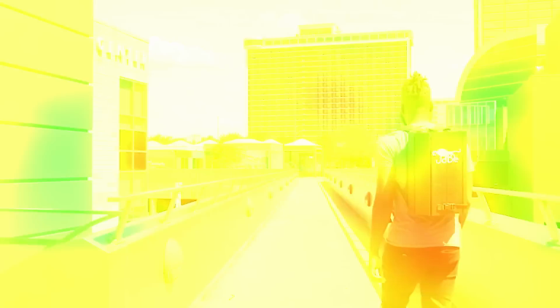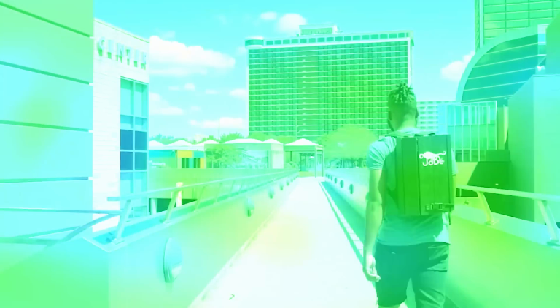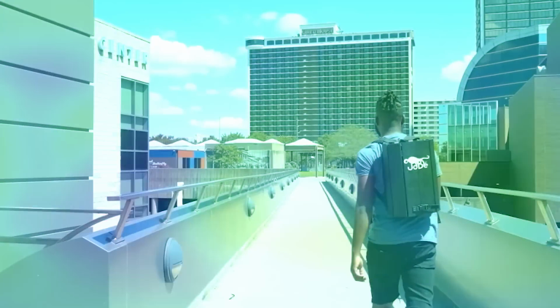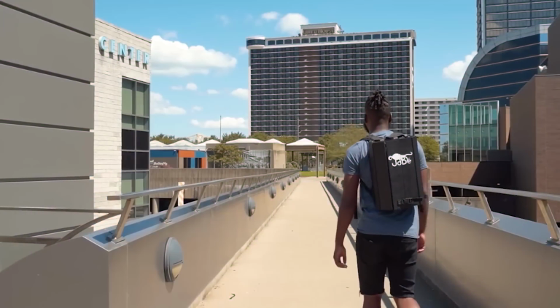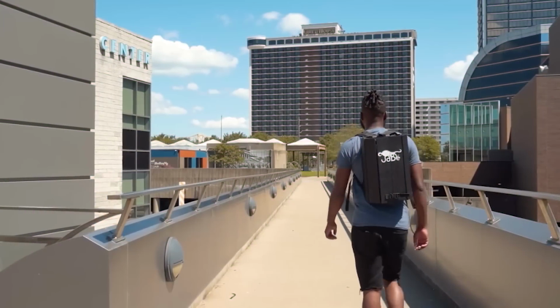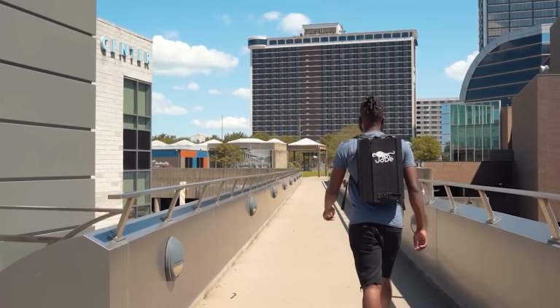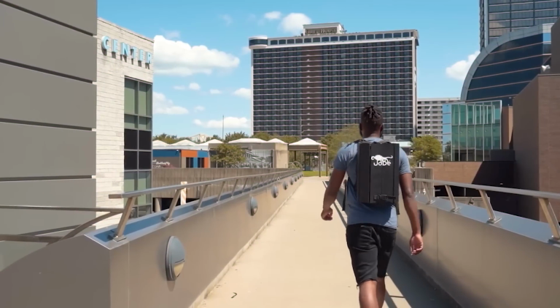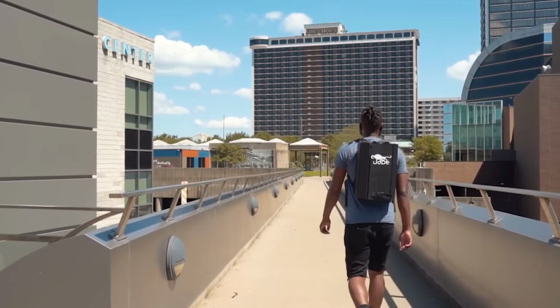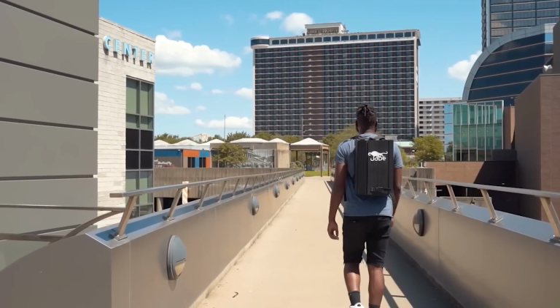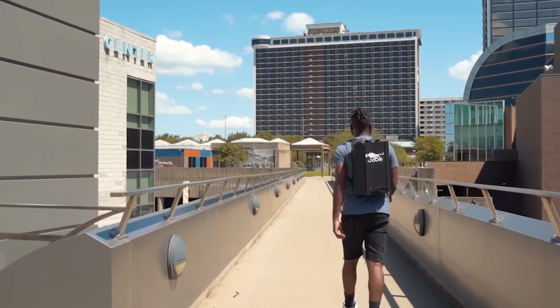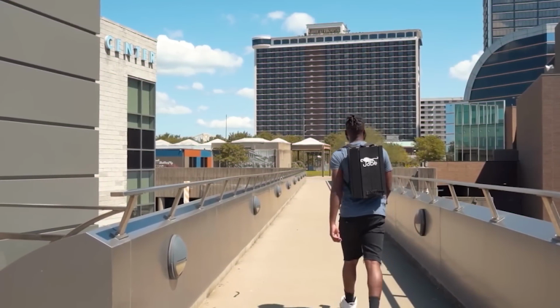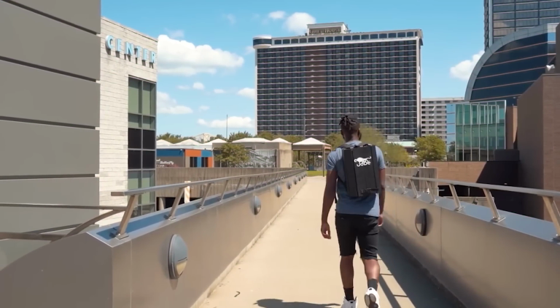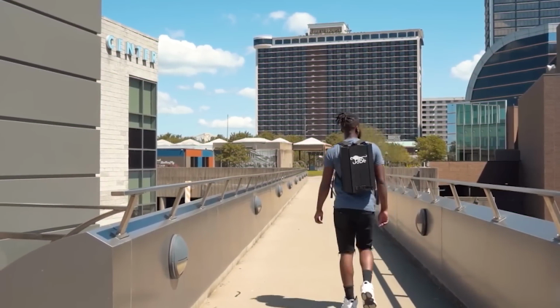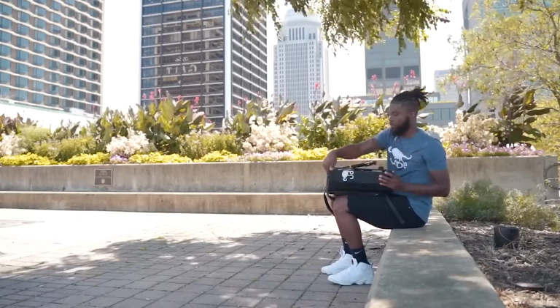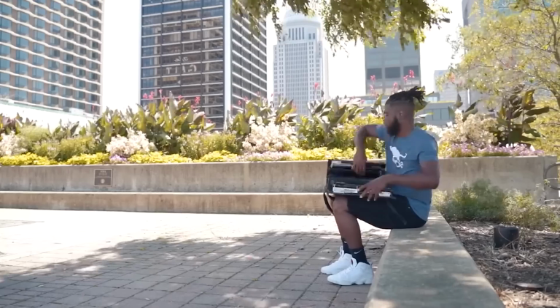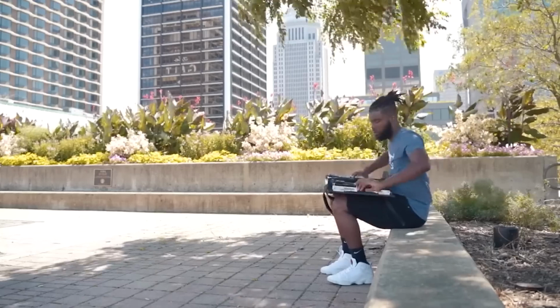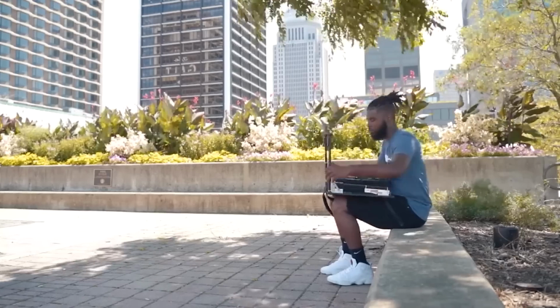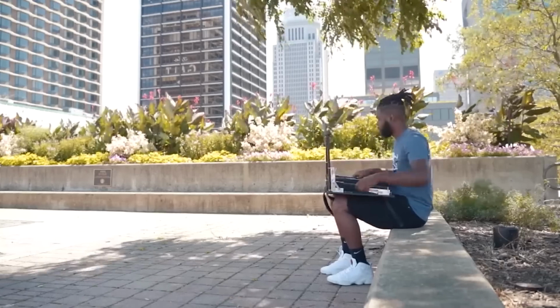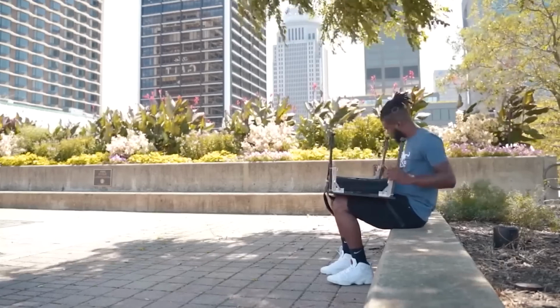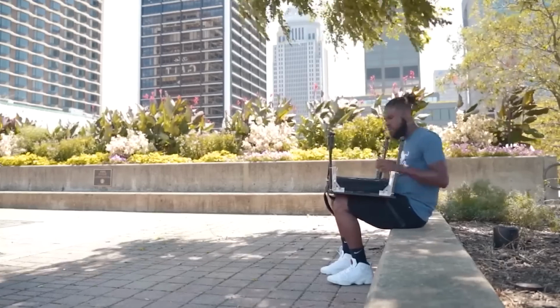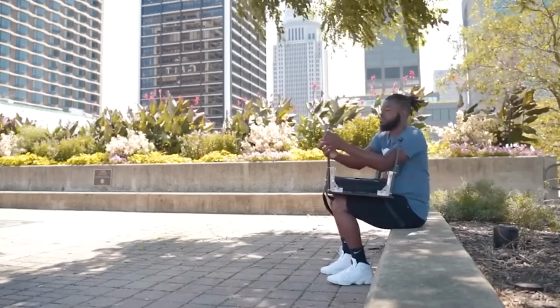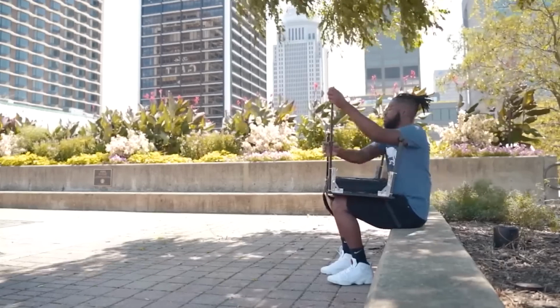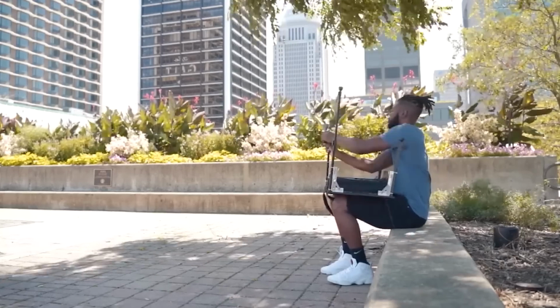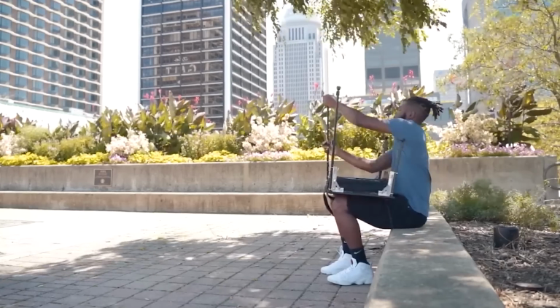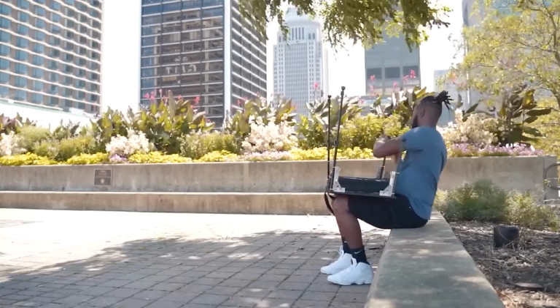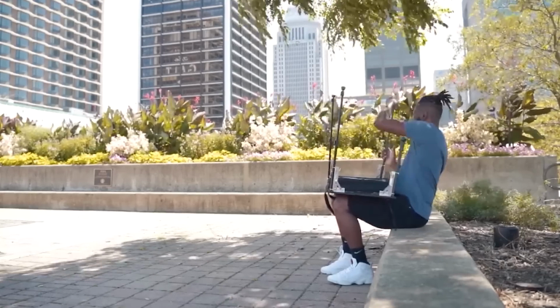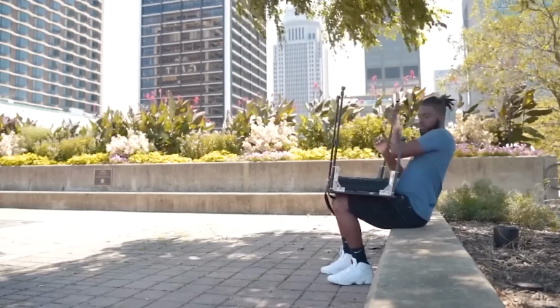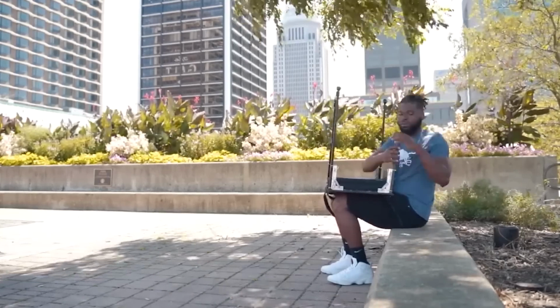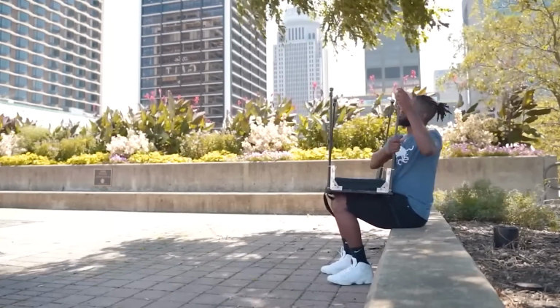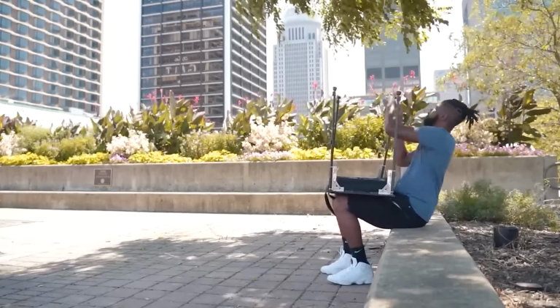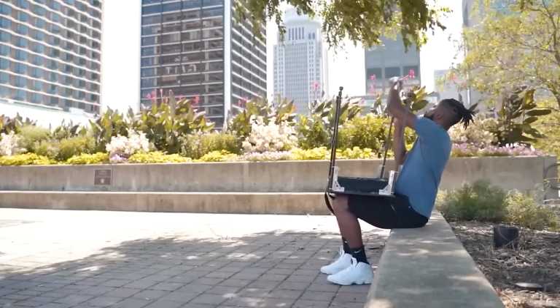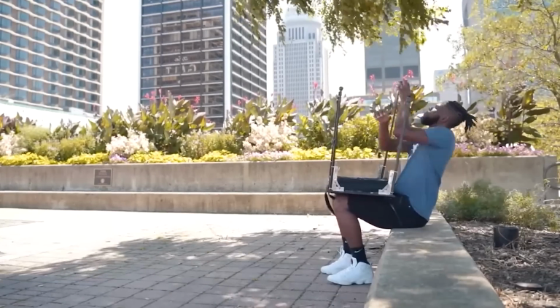The combination of a backpack and a portable desk is something every student has probably dreamed of at one time or another.